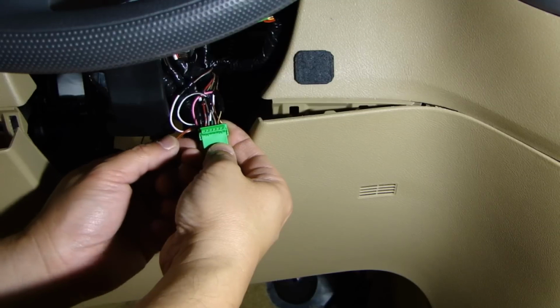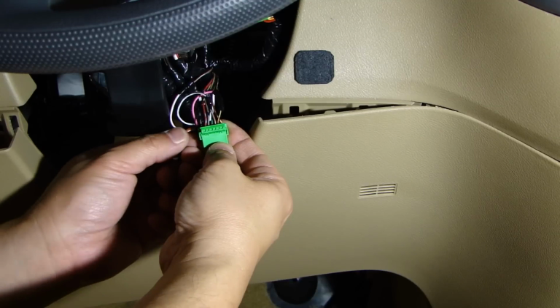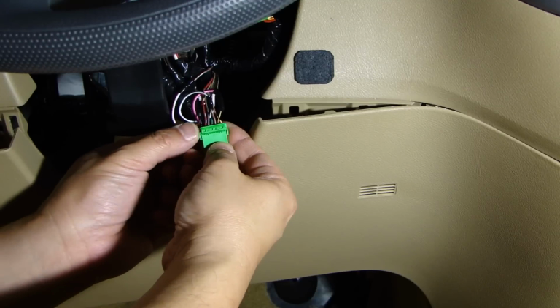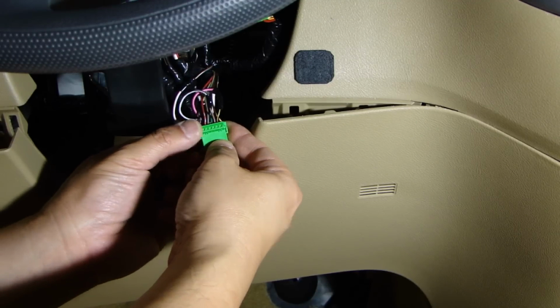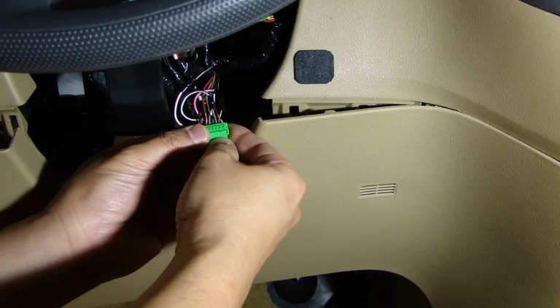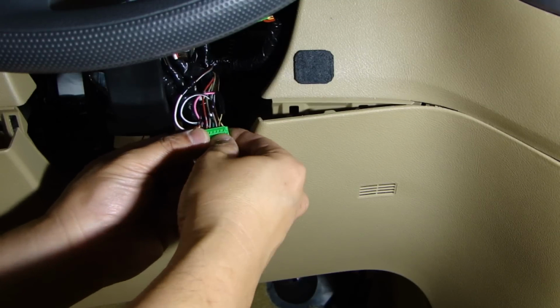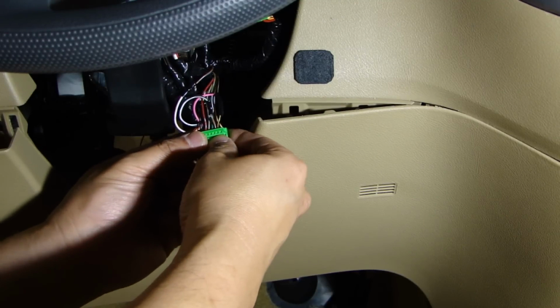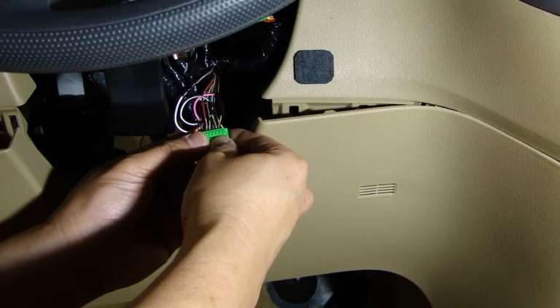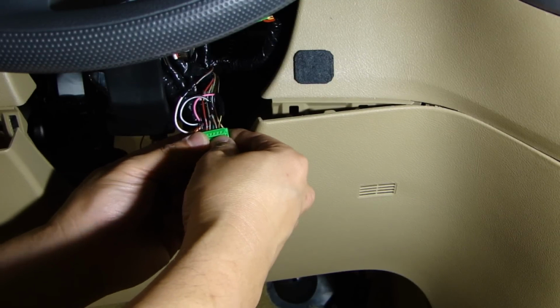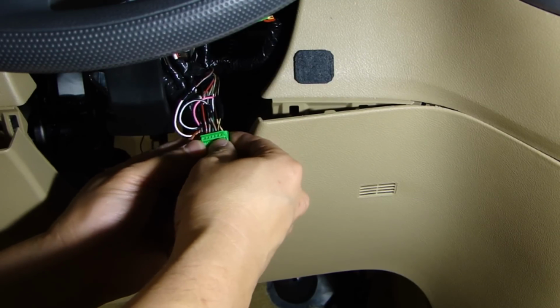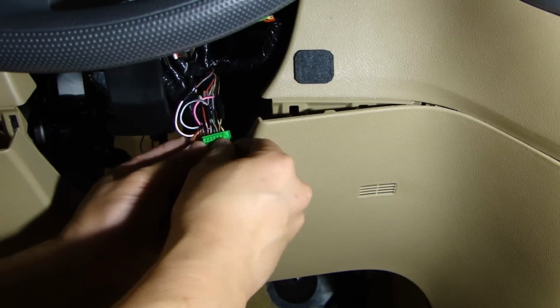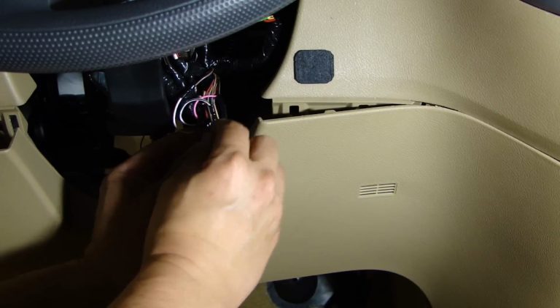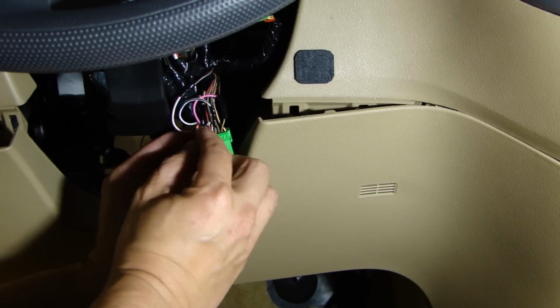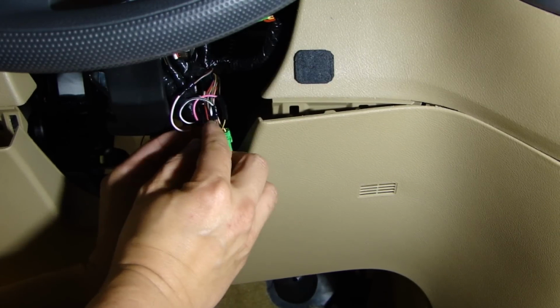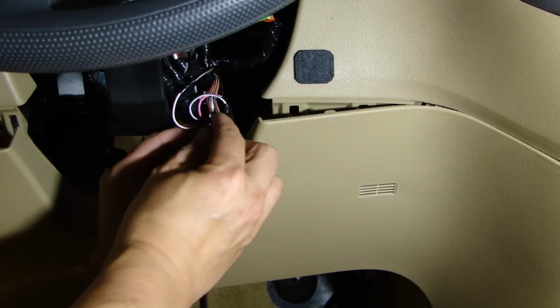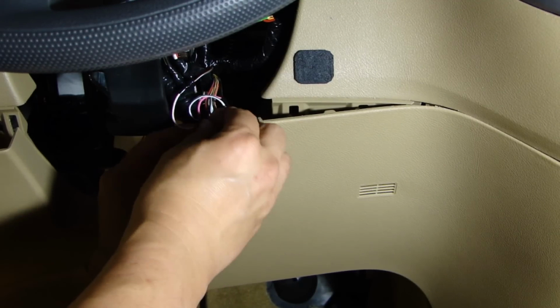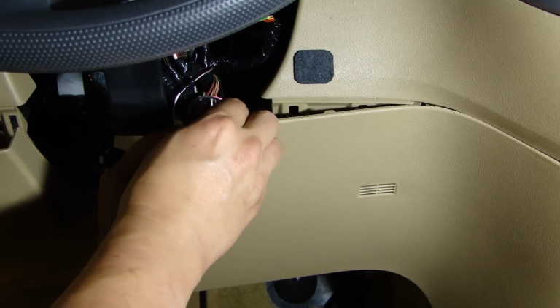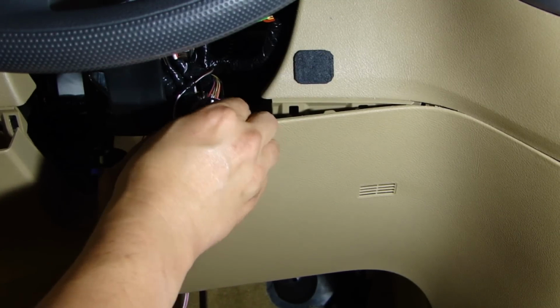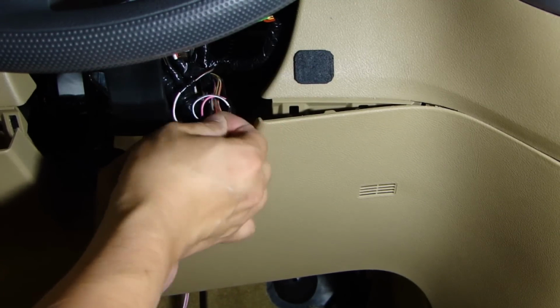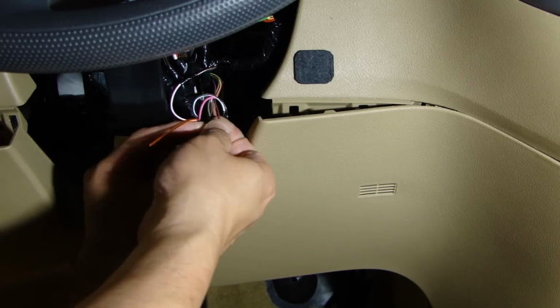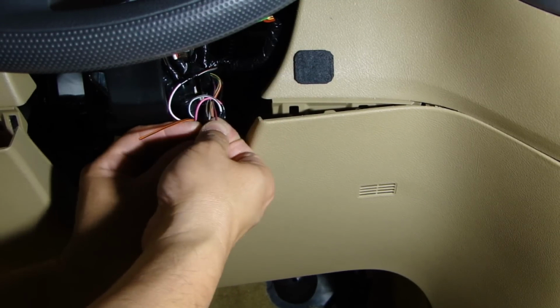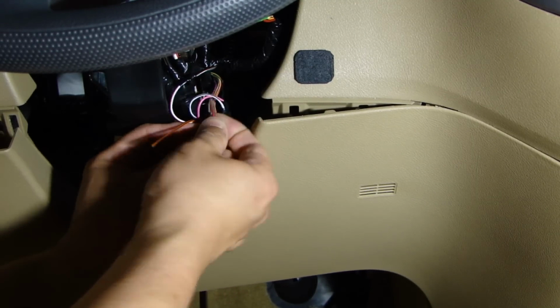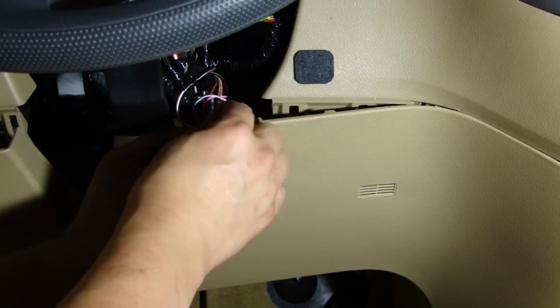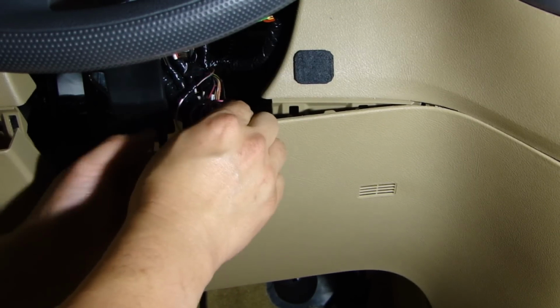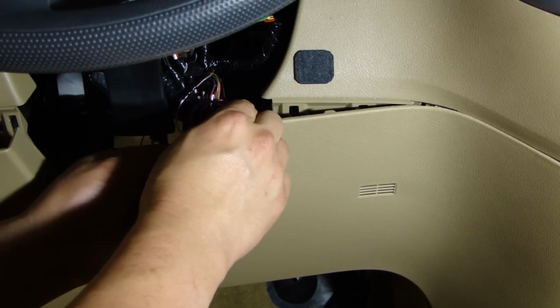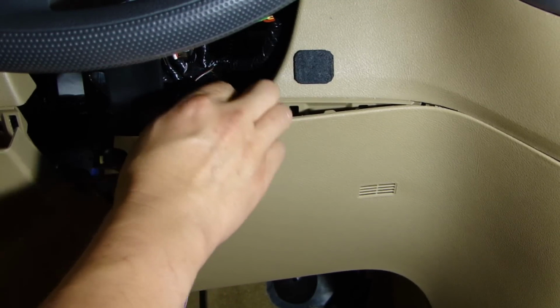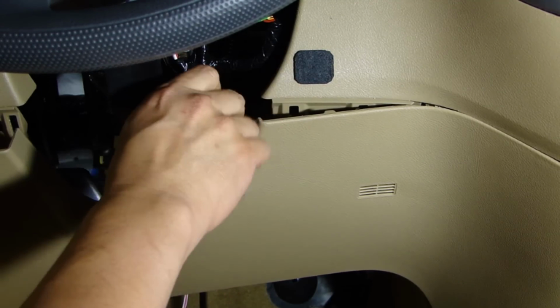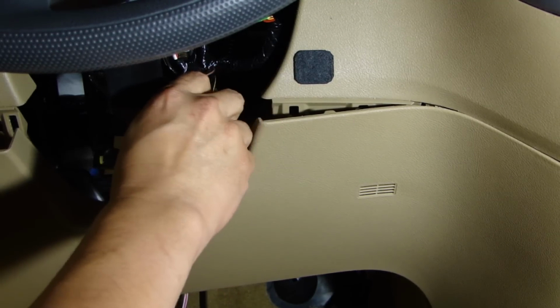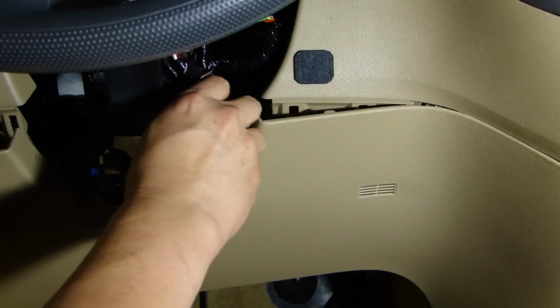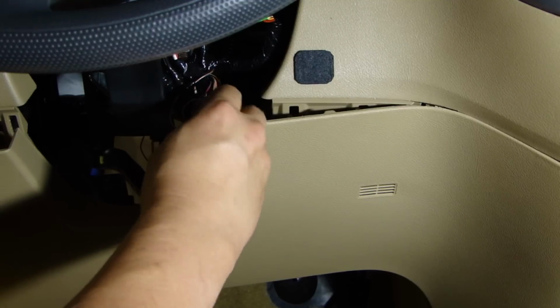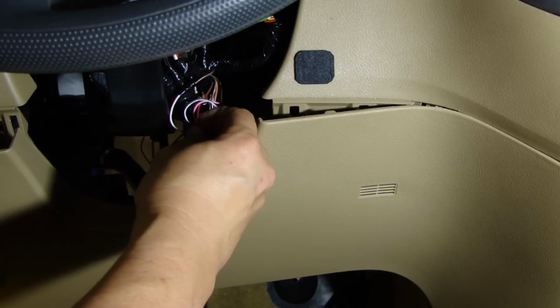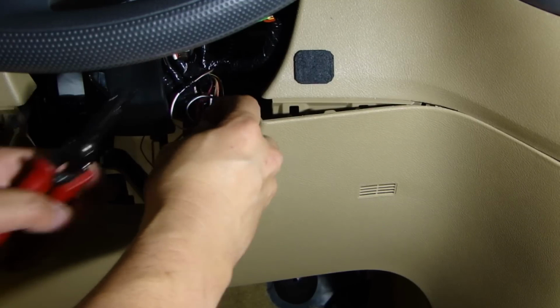The last wire I need to connect is going to be the data wire, which is the red with blue stripe here. This one we're going to tap.